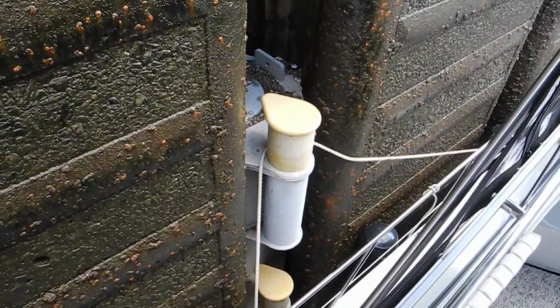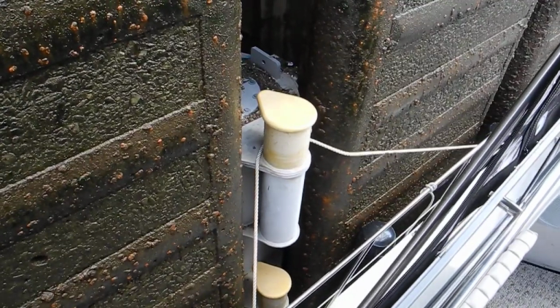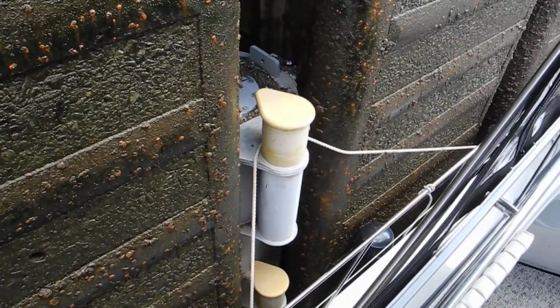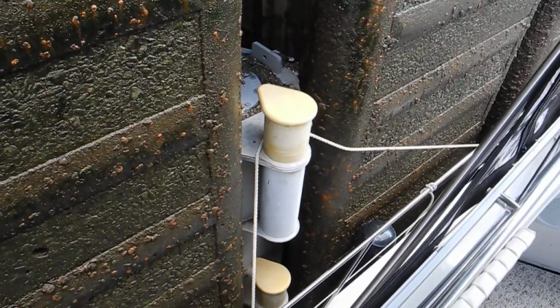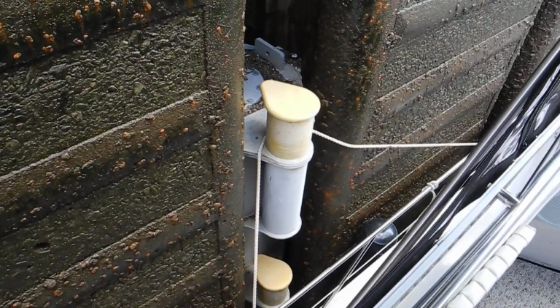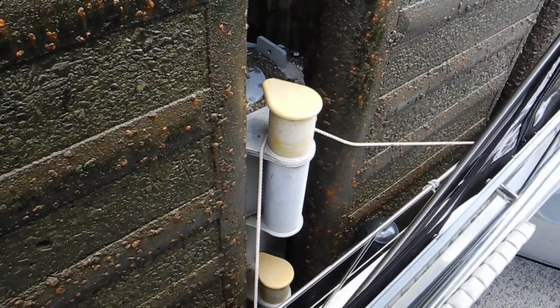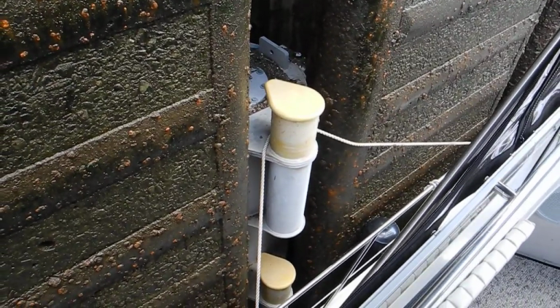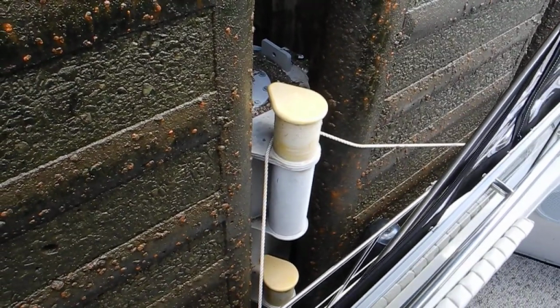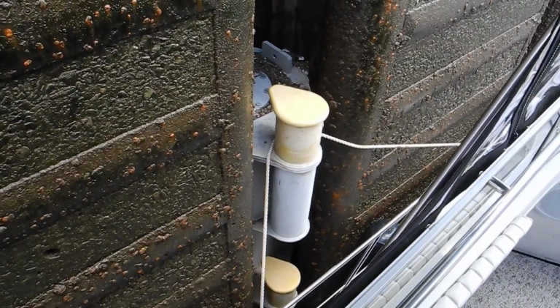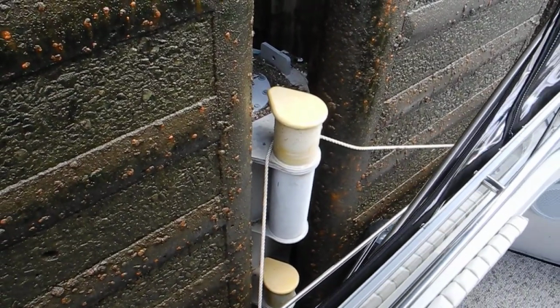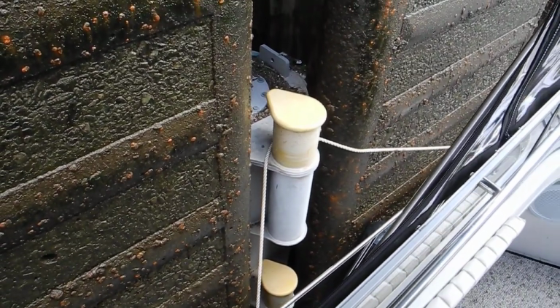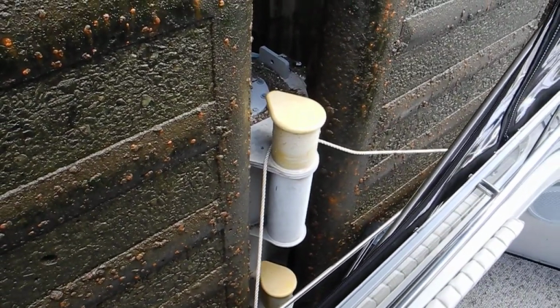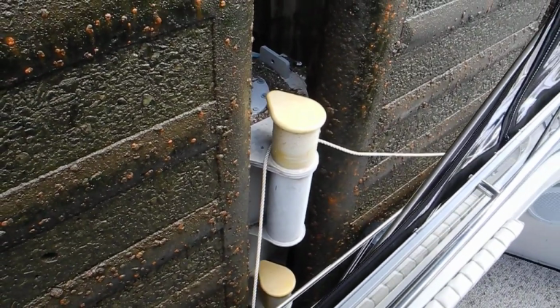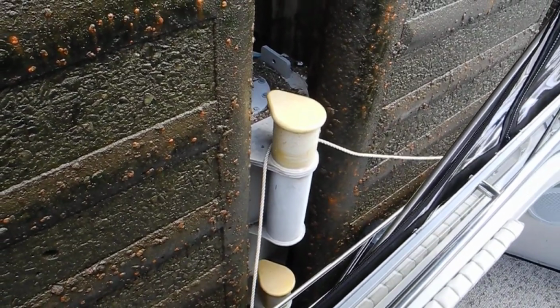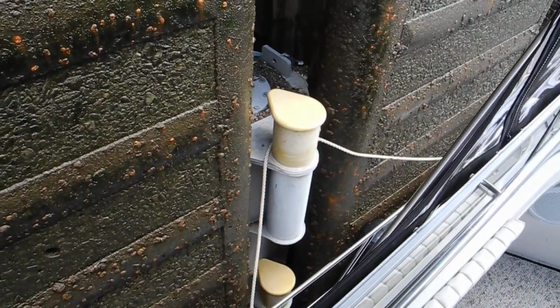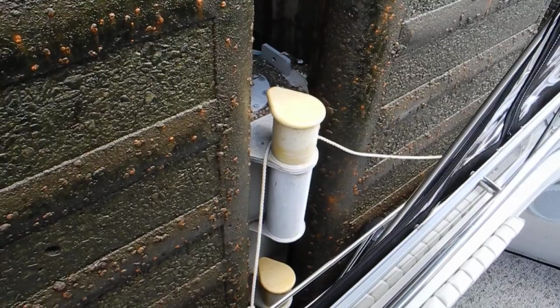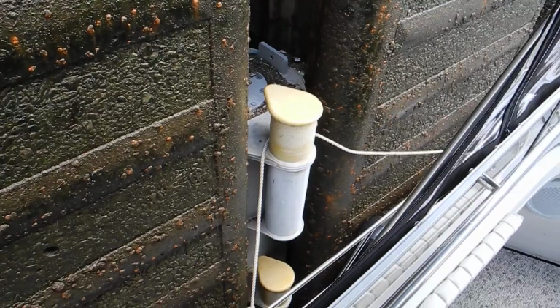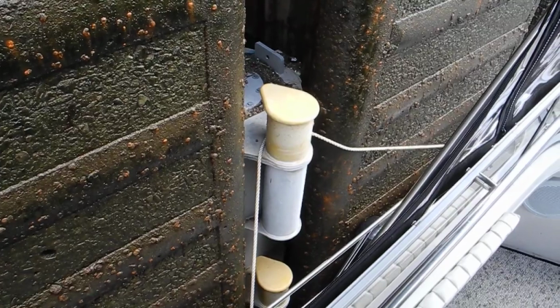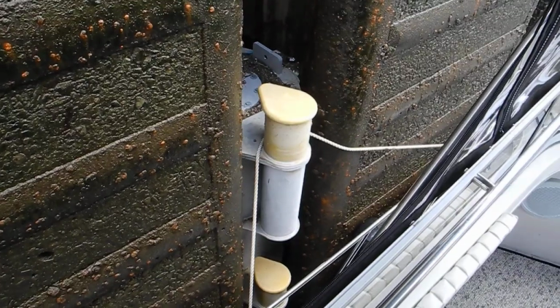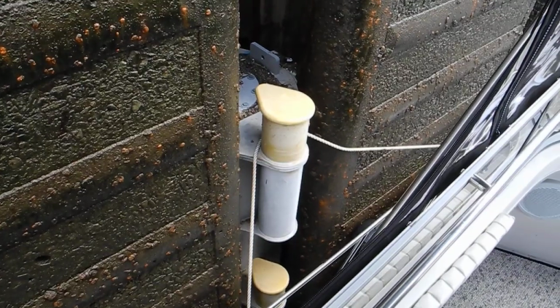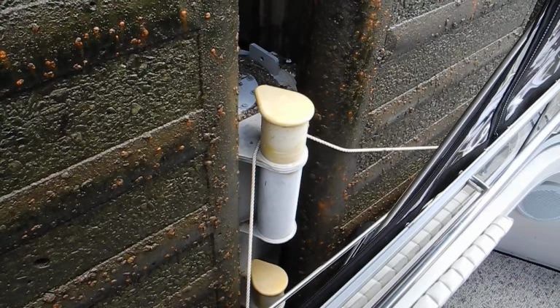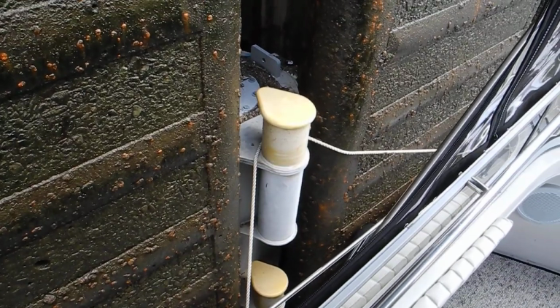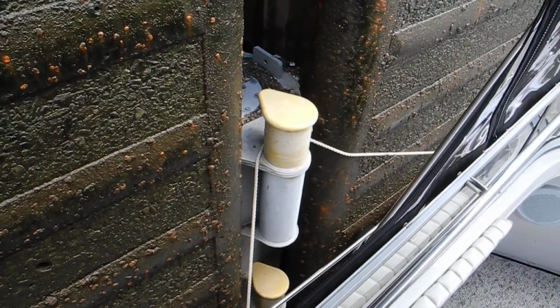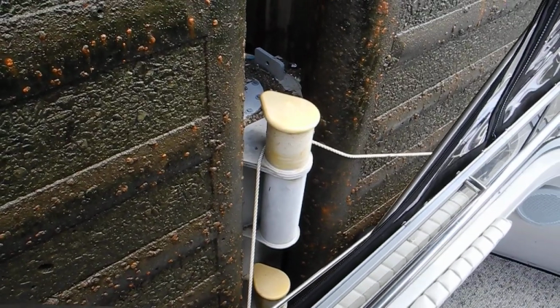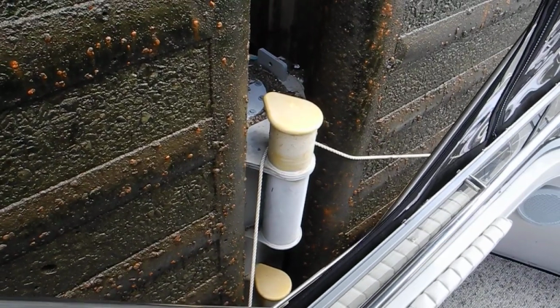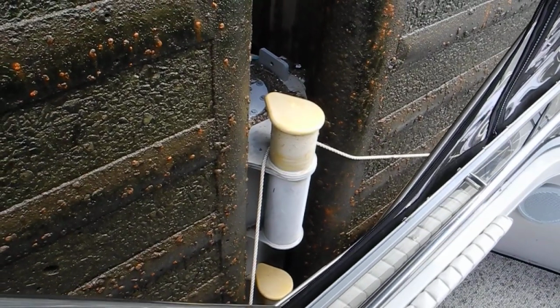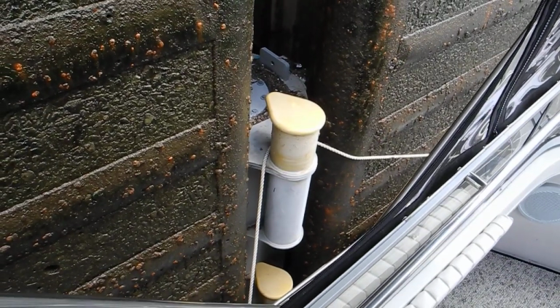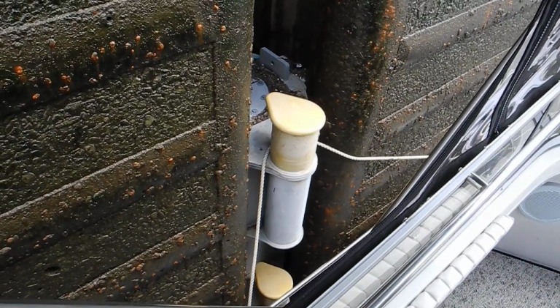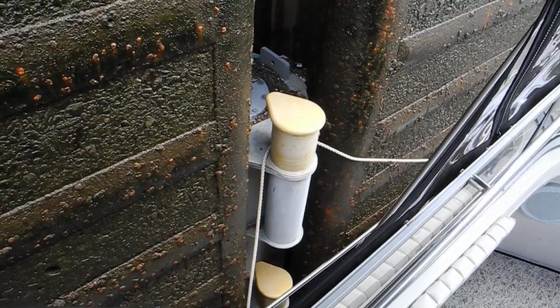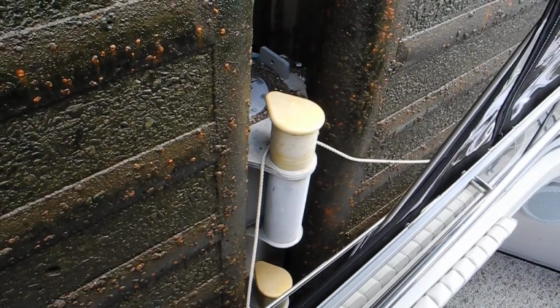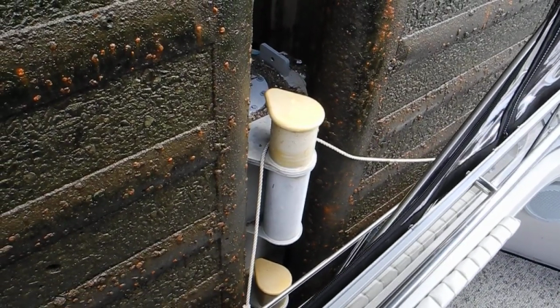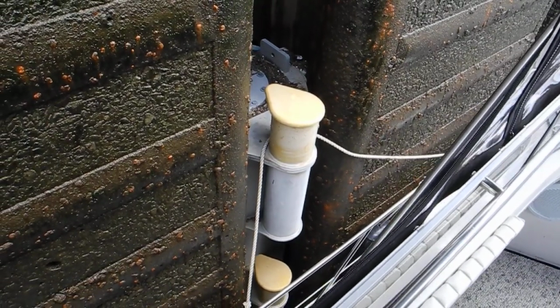Nickajack Lock. You can see the floating bollard is rising up as the water rises.